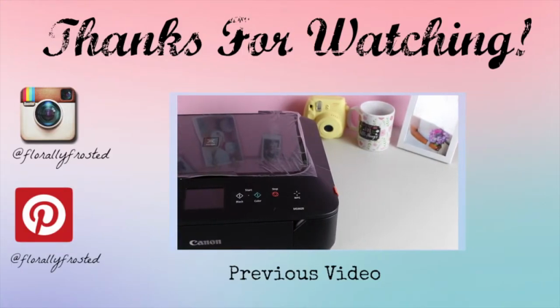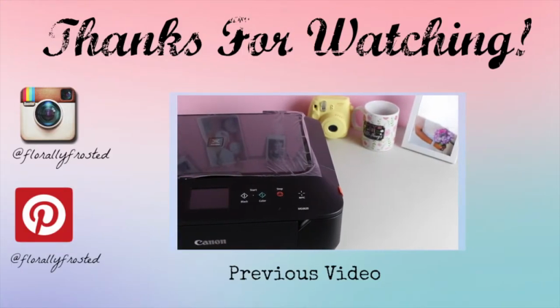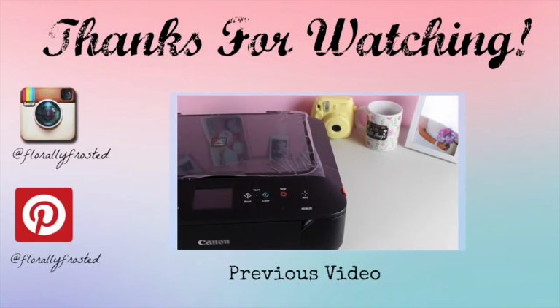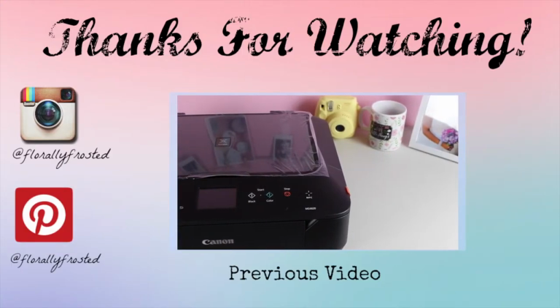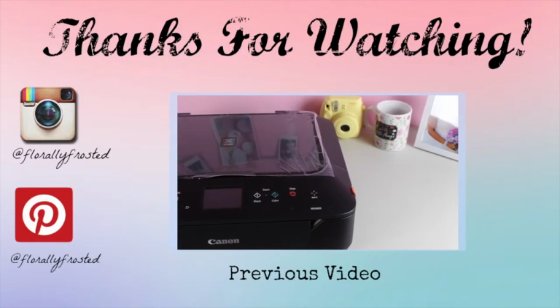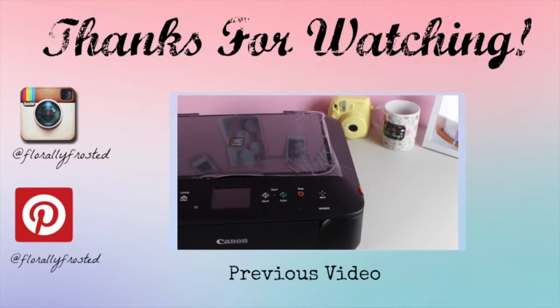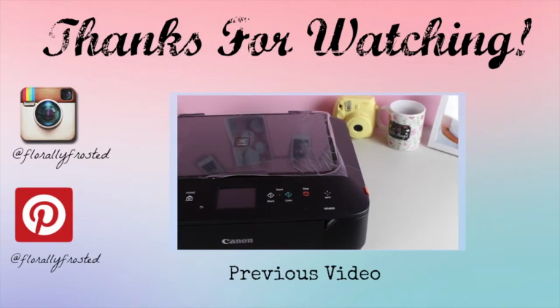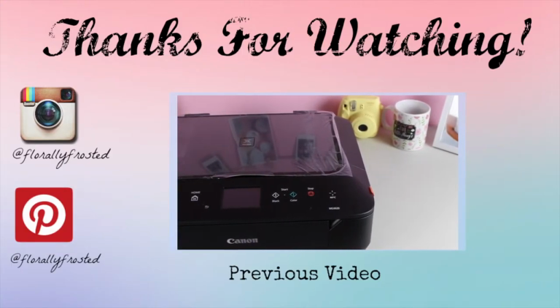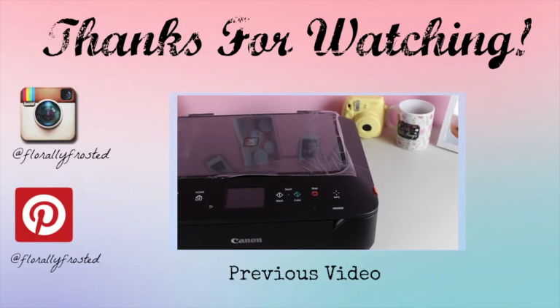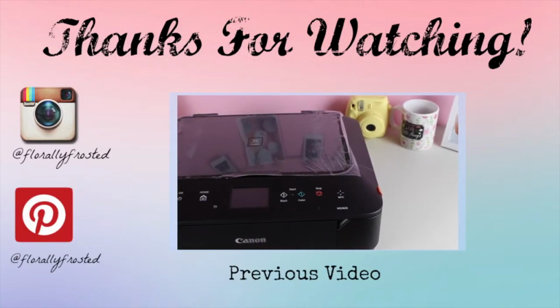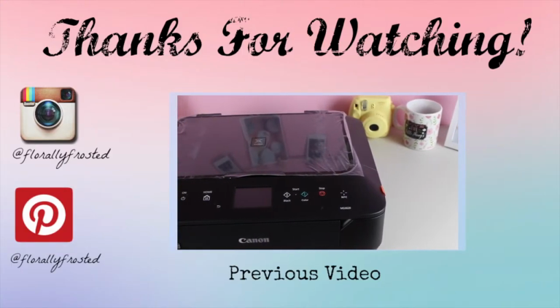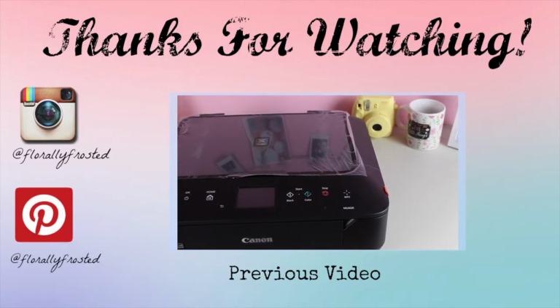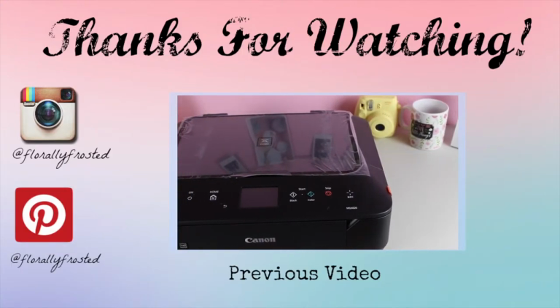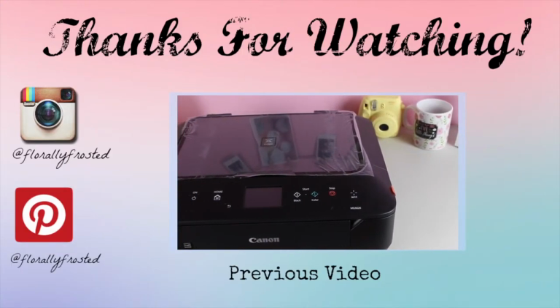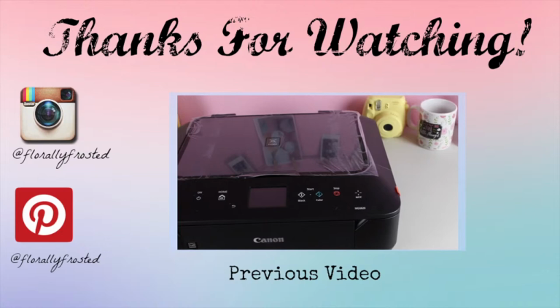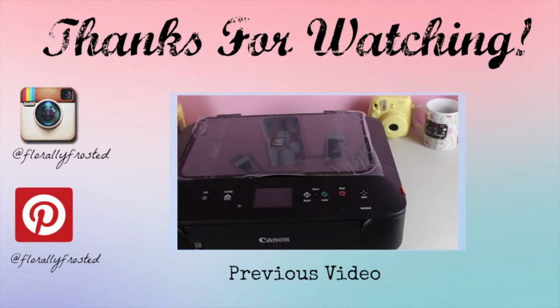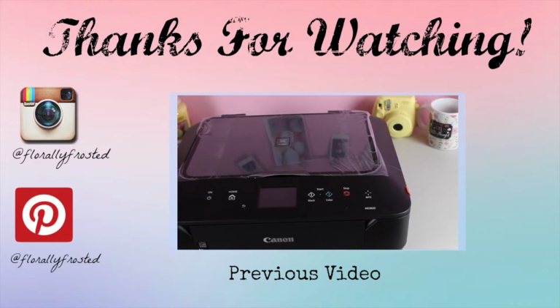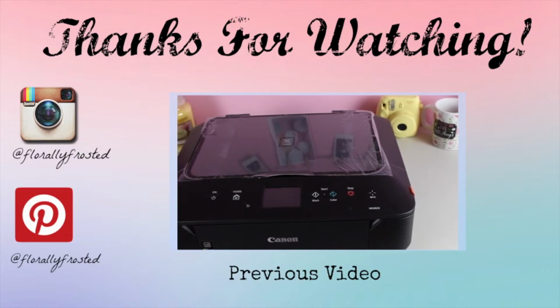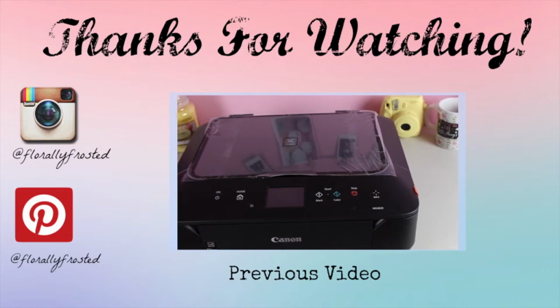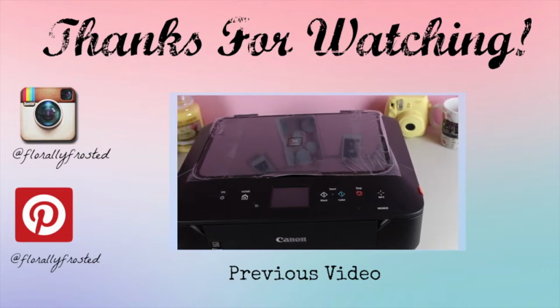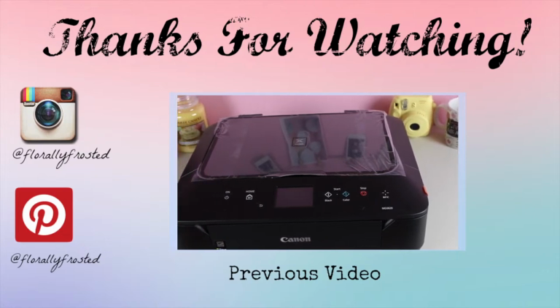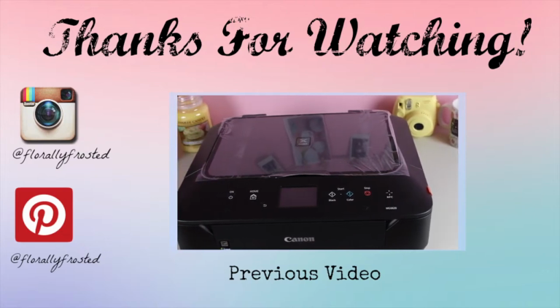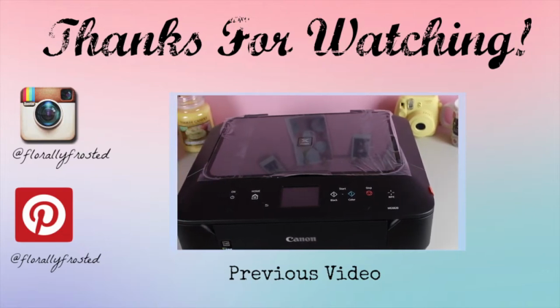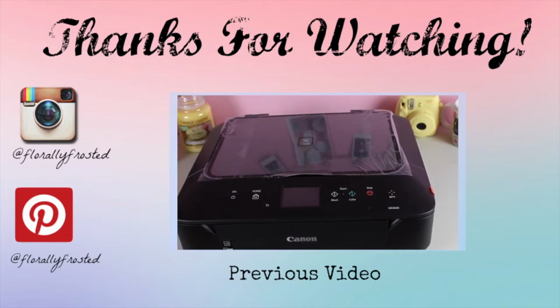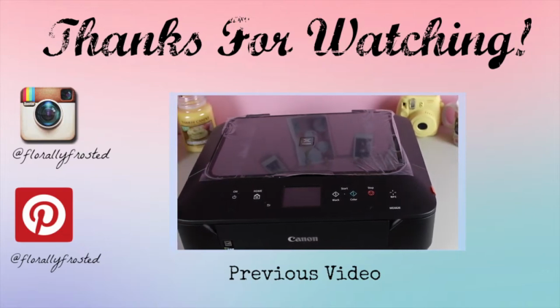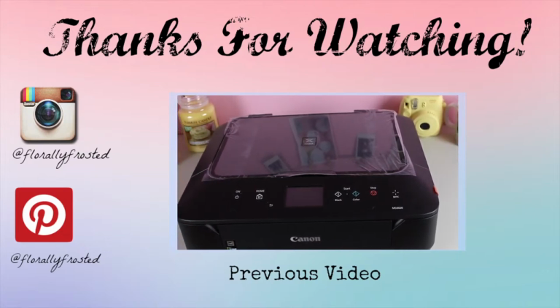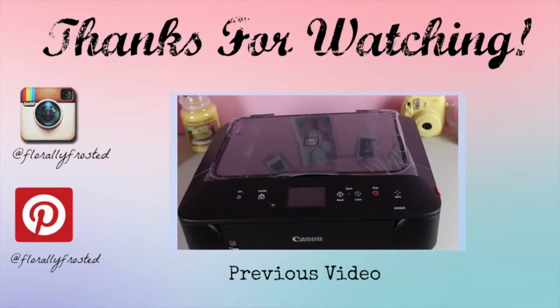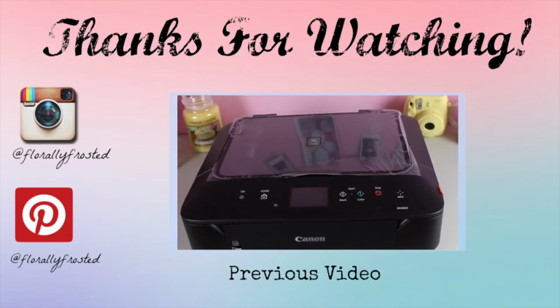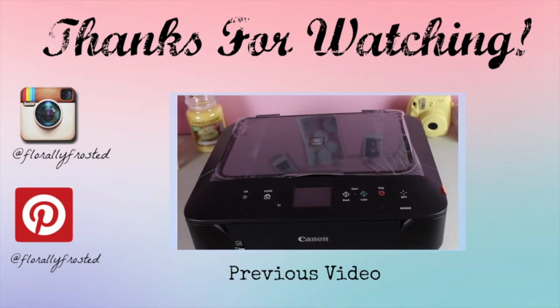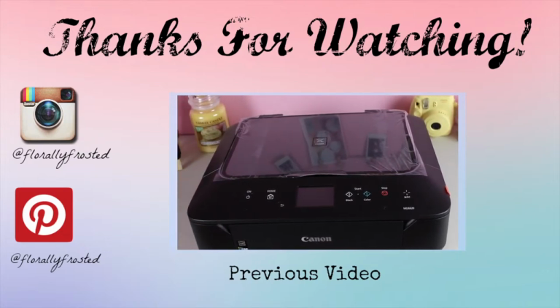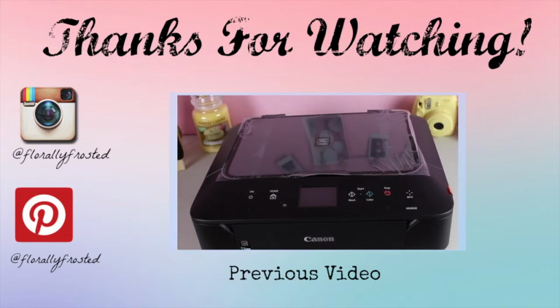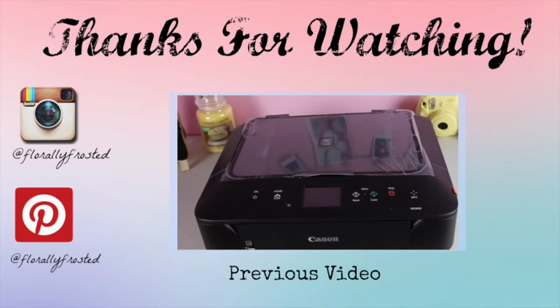Thank you guys so much for watching. Be sure to like, comment, and subscribe, and watch out for my videos on Fridays. Have a great weekend.